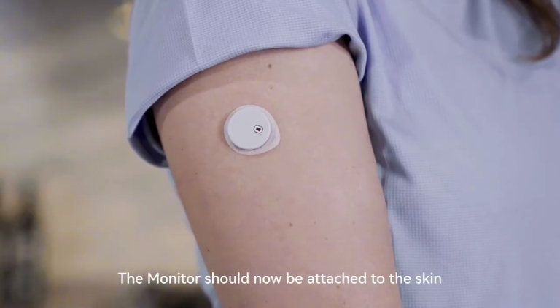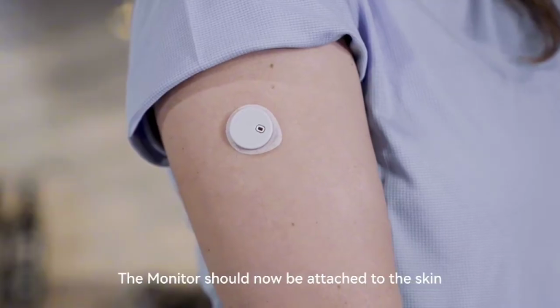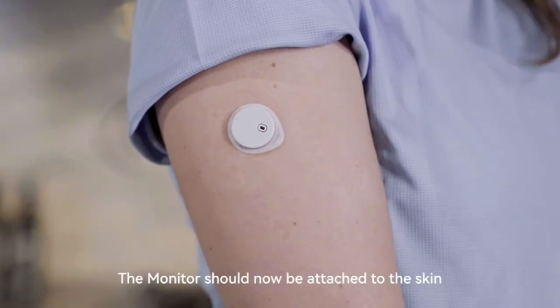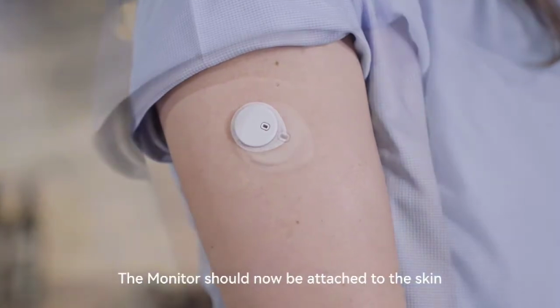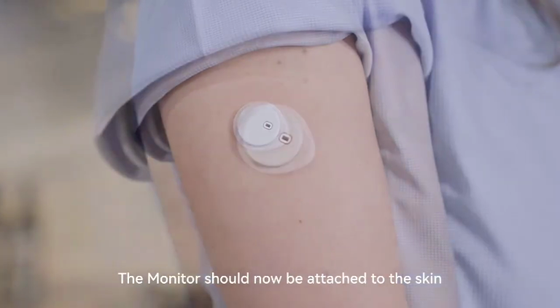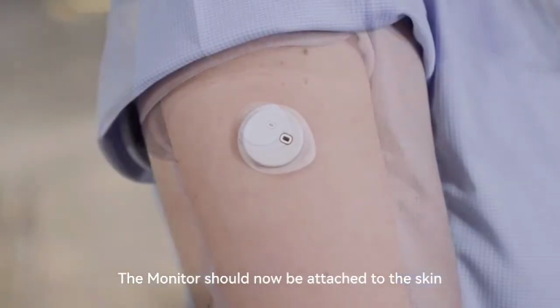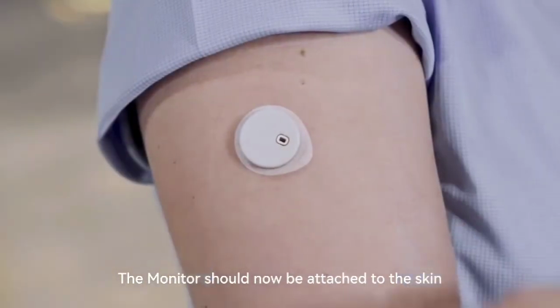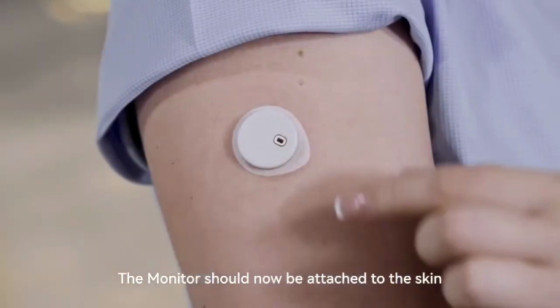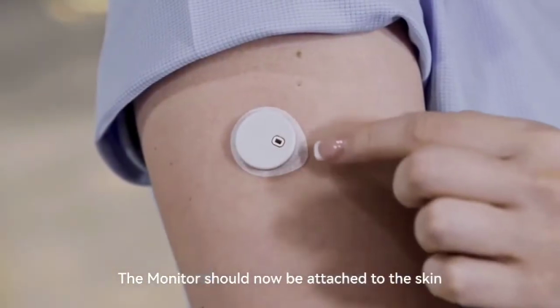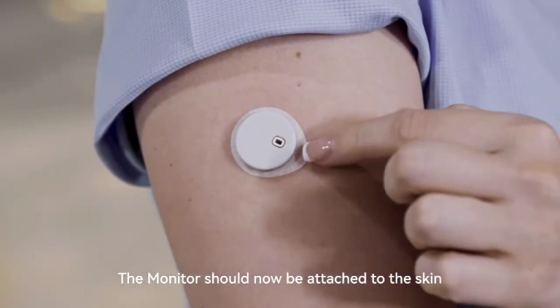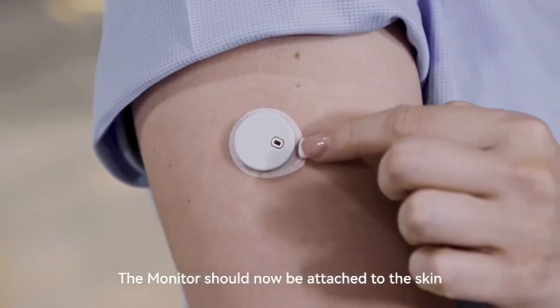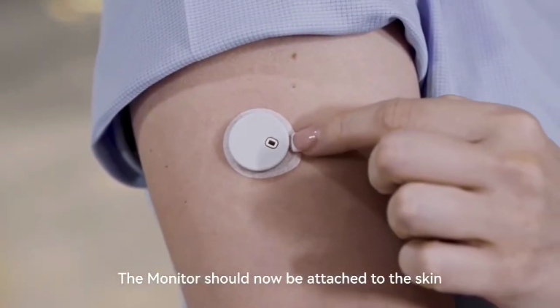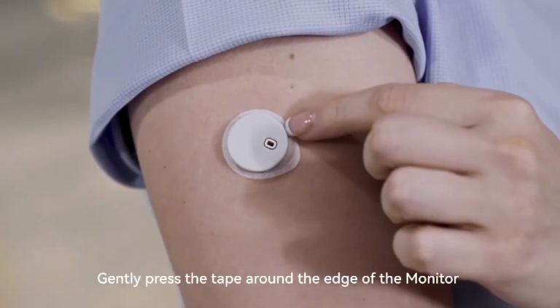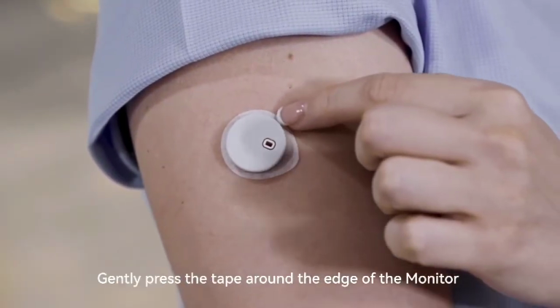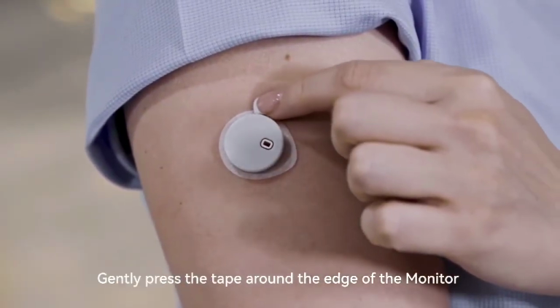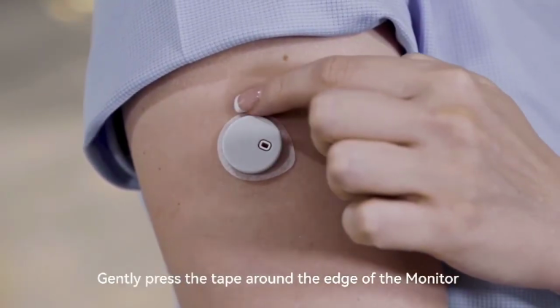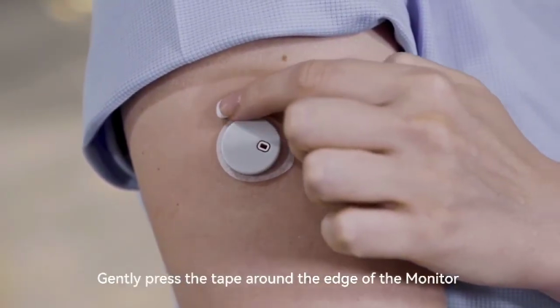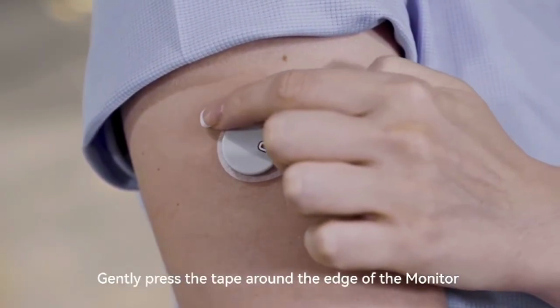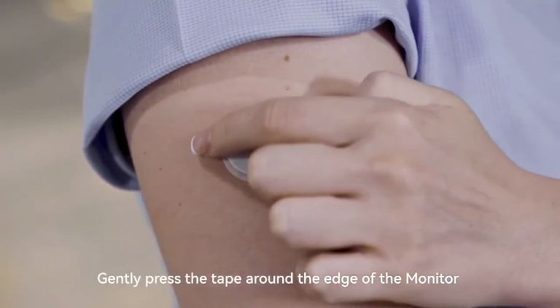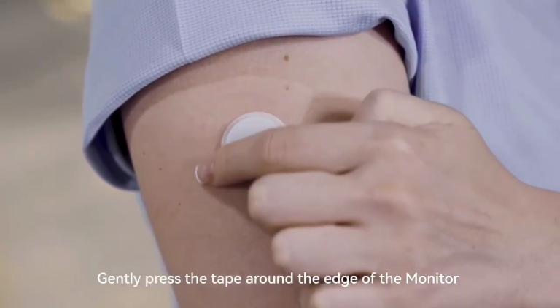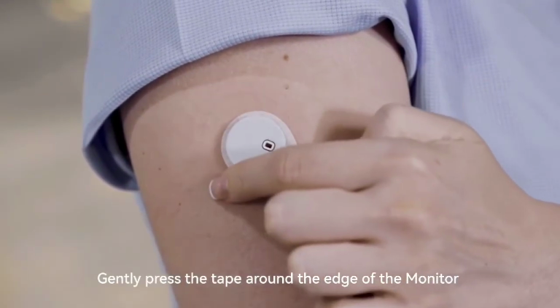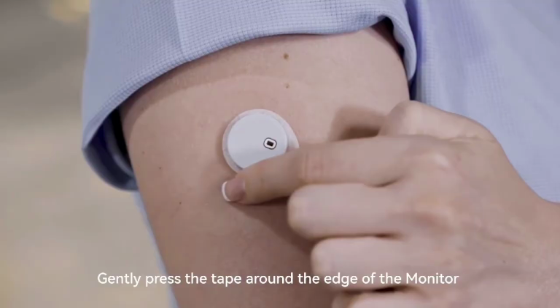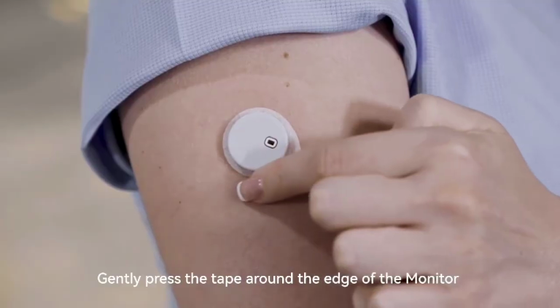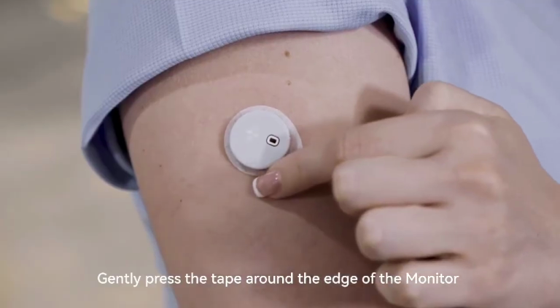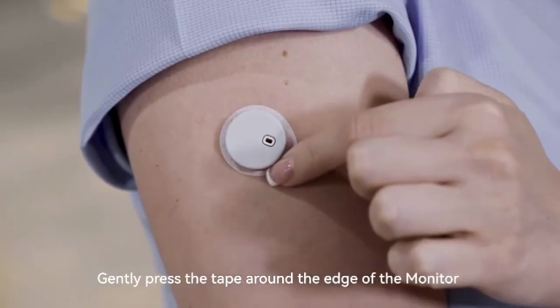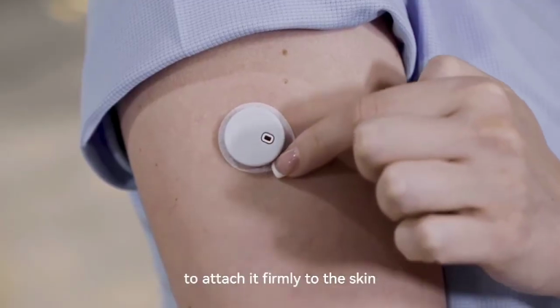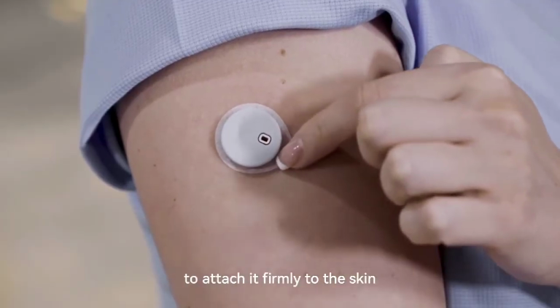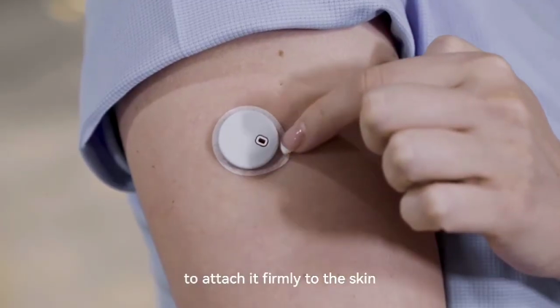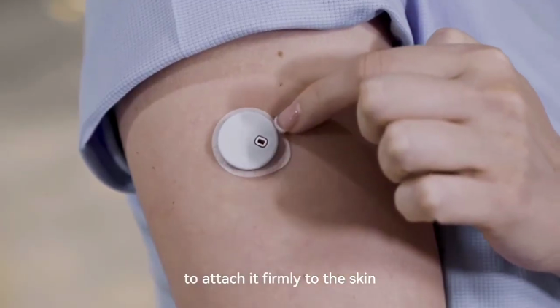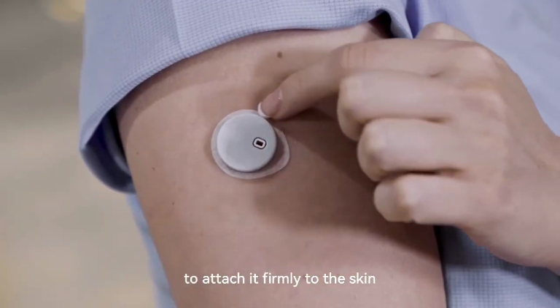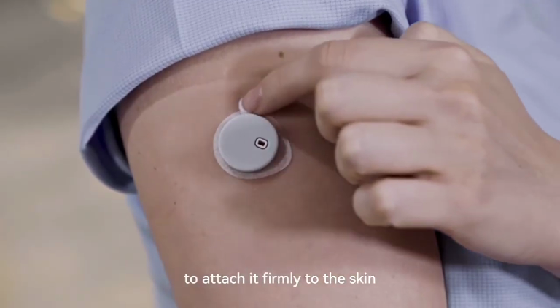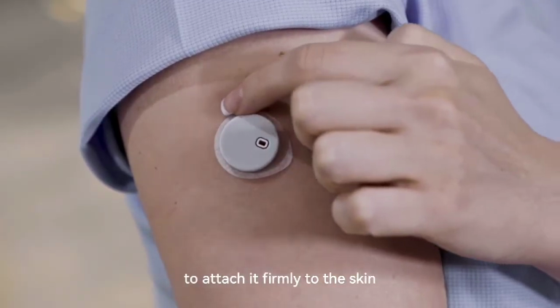Press the button on the top to insert the monitor, and then gently pull away the applicator. The monitor should now be attached to the skin. Gently press the tape around the edge of the monitor to attach it firmly to the skin.